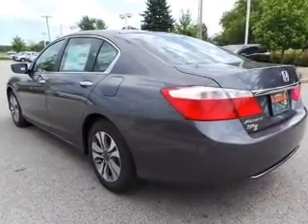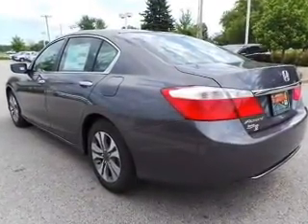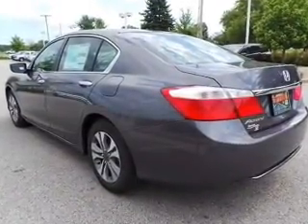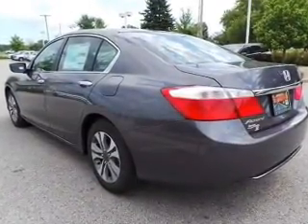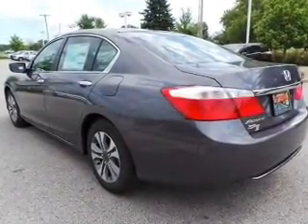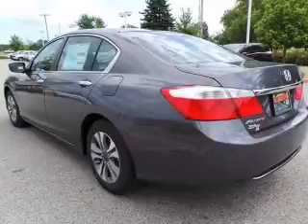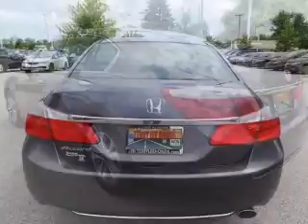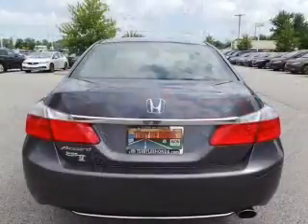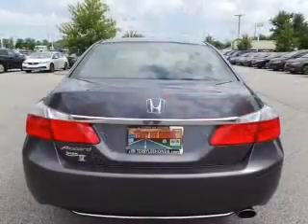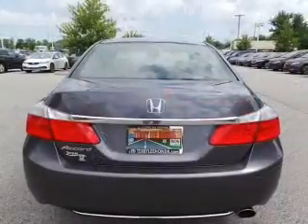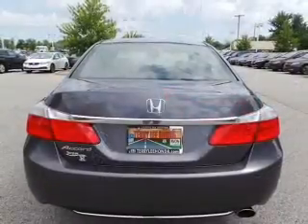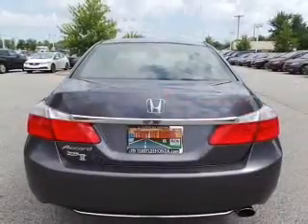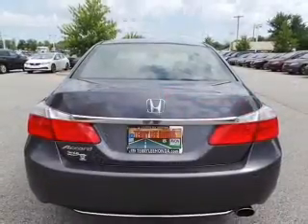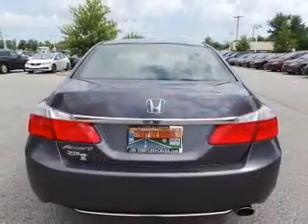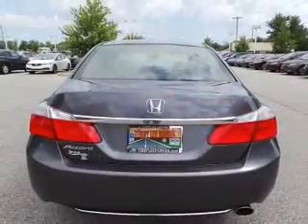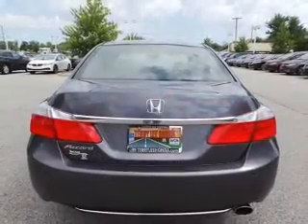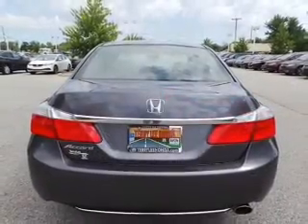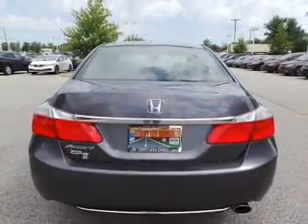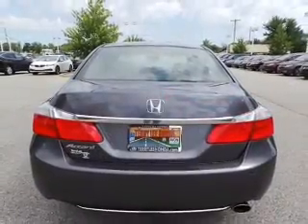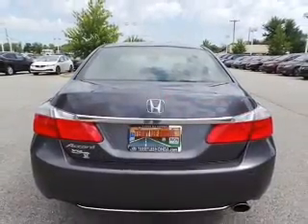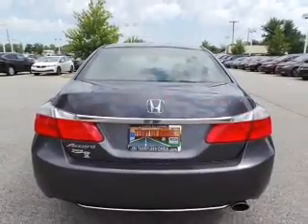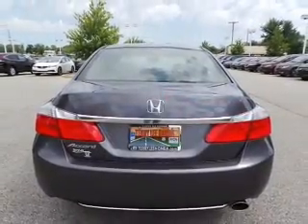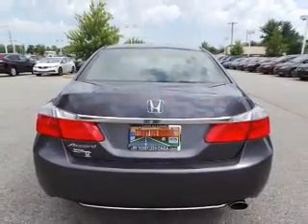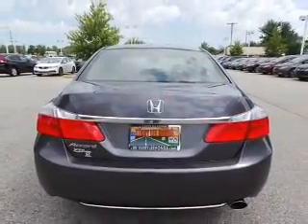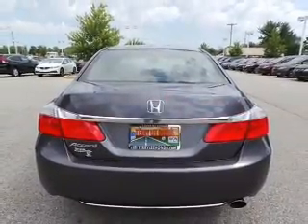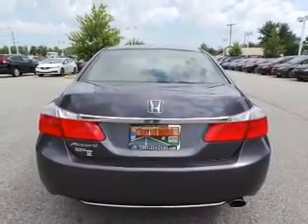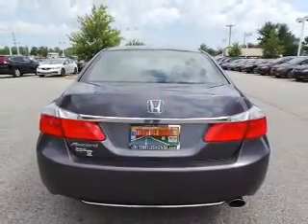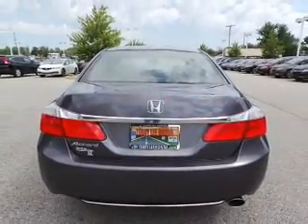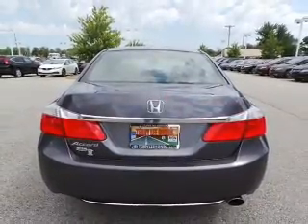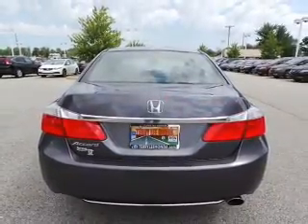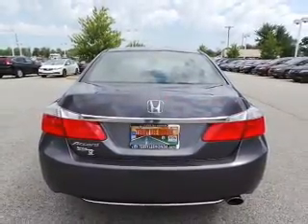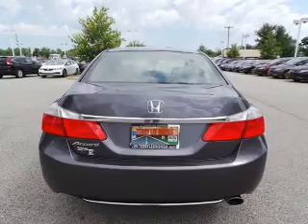Additional features include automatic climate control, tilt and telescopic steering wheel, an alarm system, cruise control, and keyless entry.